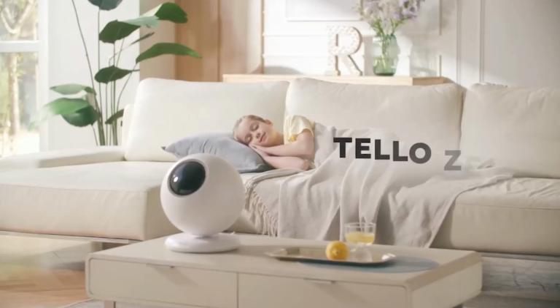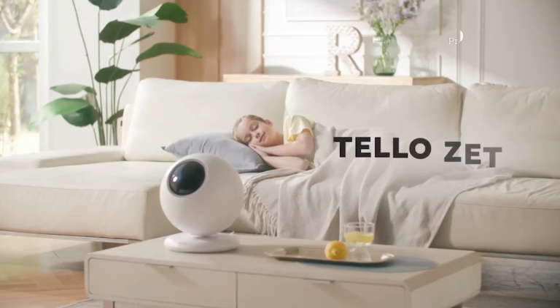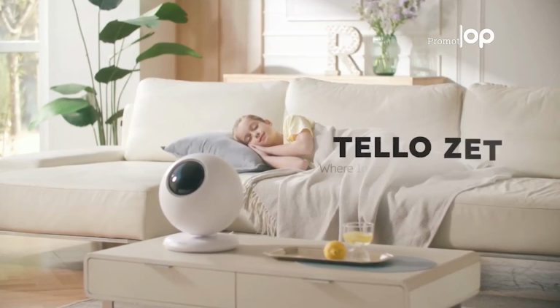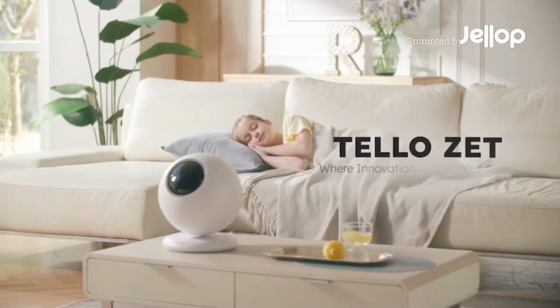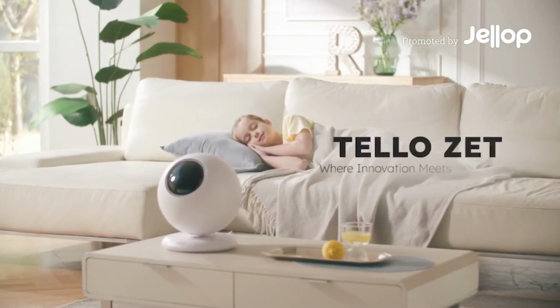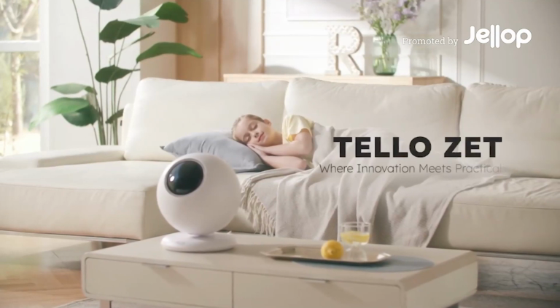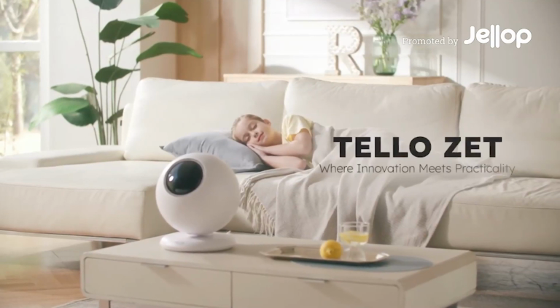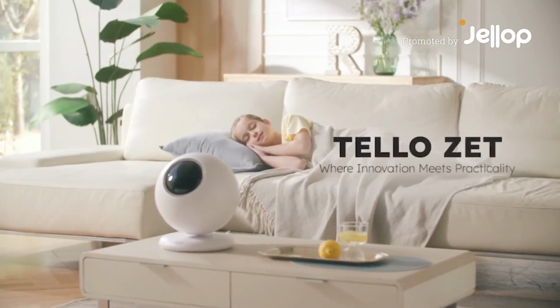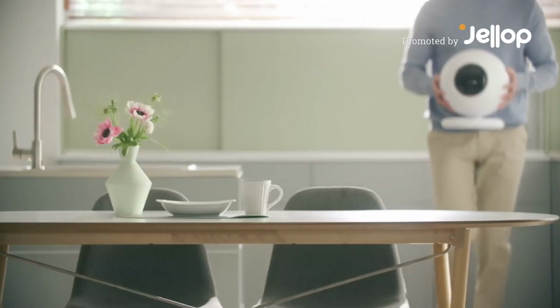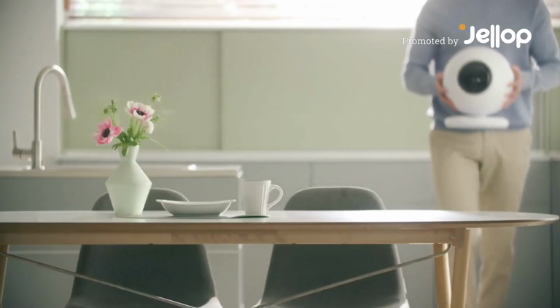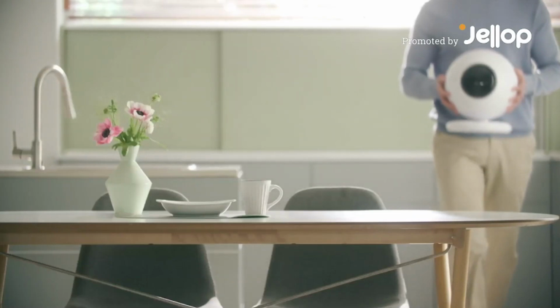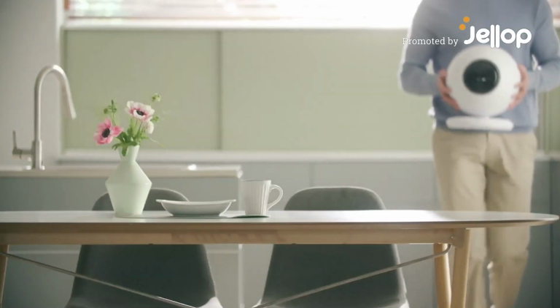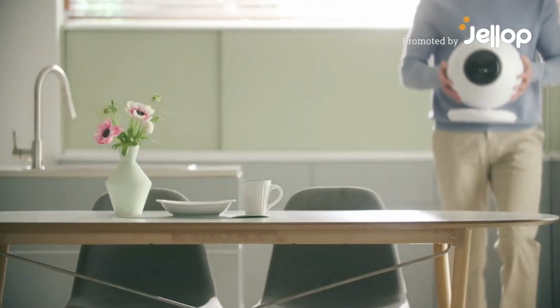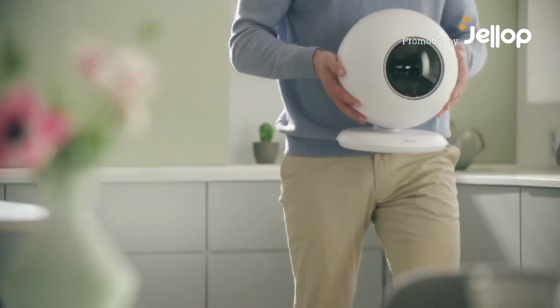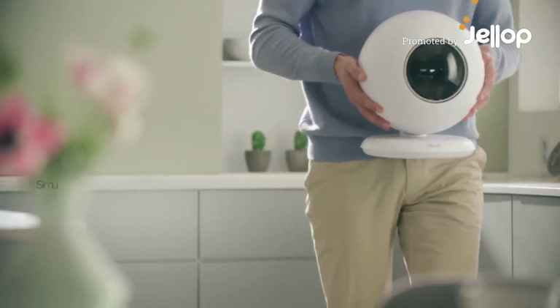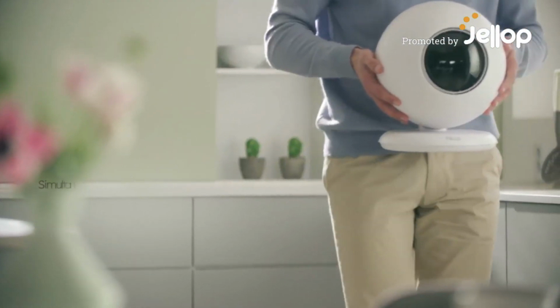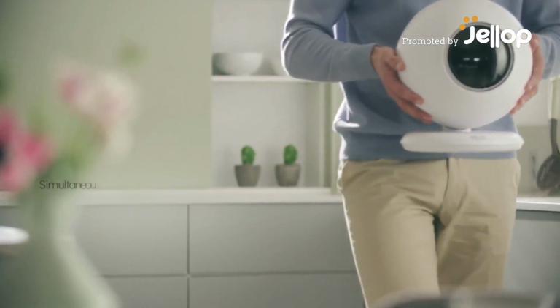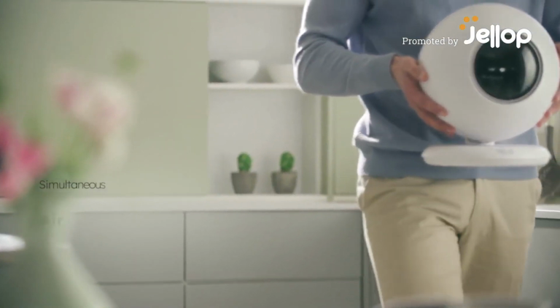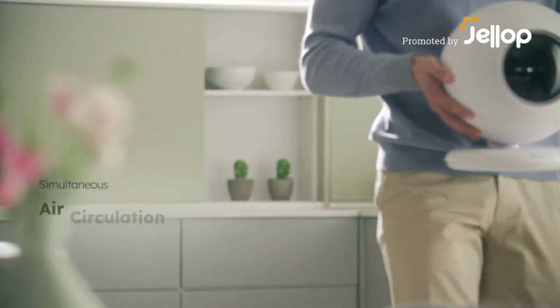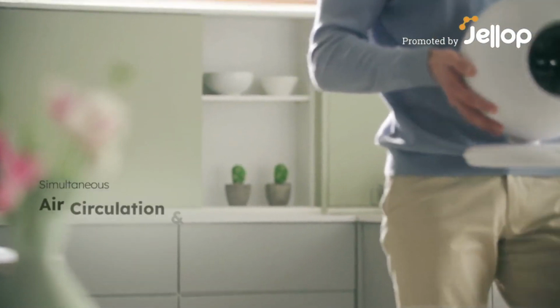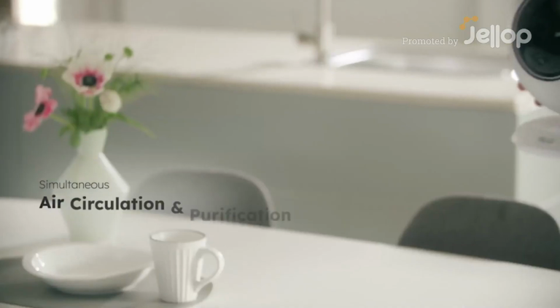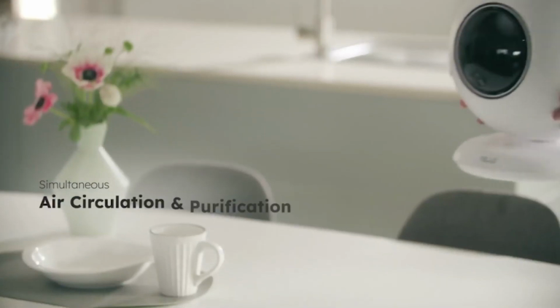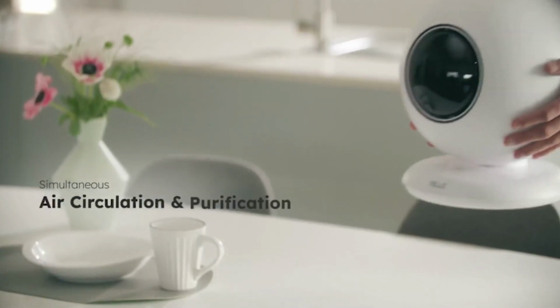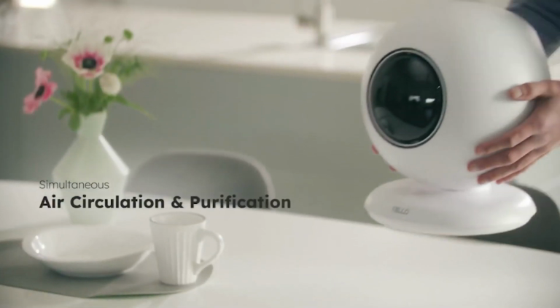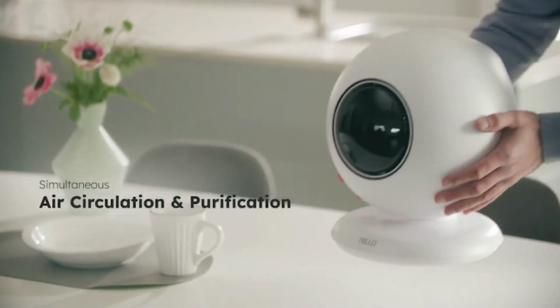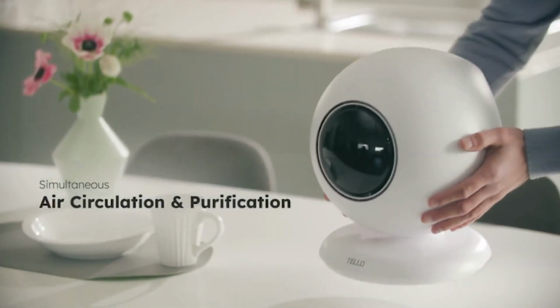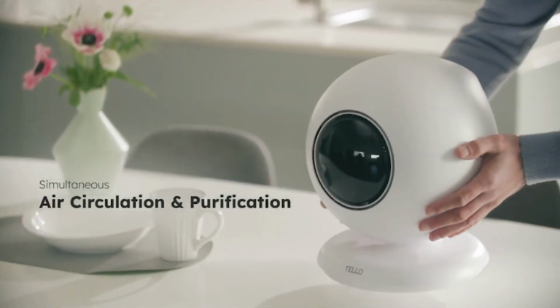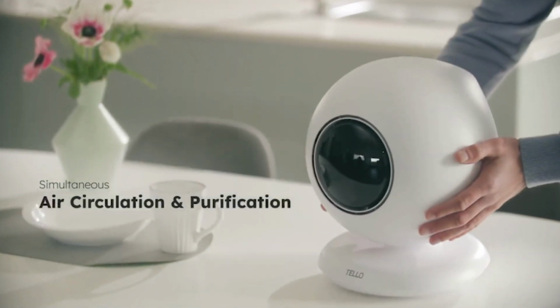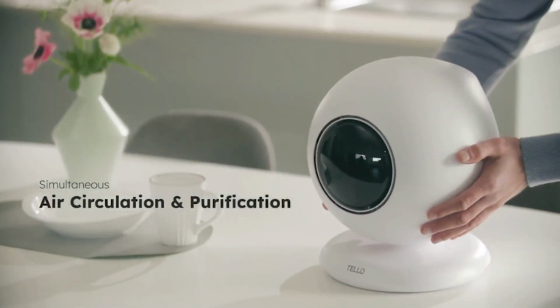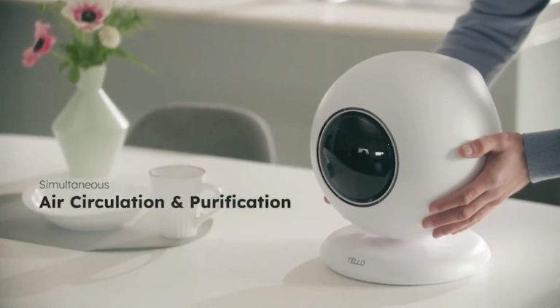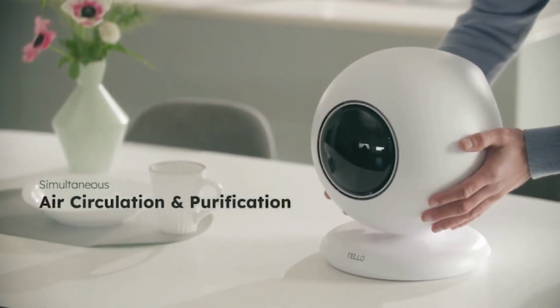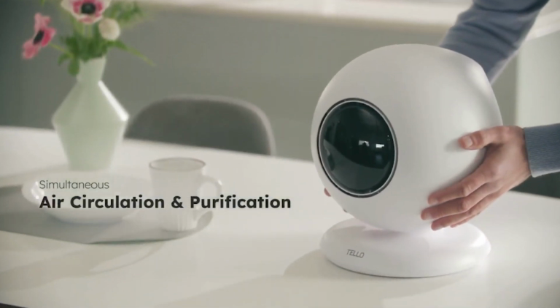Introducing TeloZet. TeloZet is an innovative air circulator that purifies and circulates air.